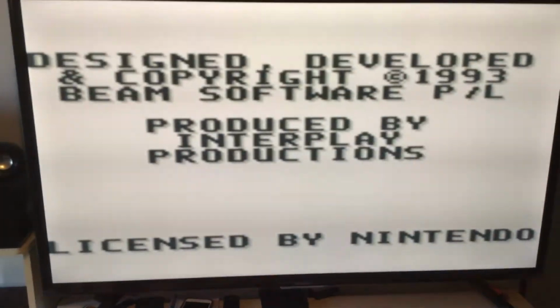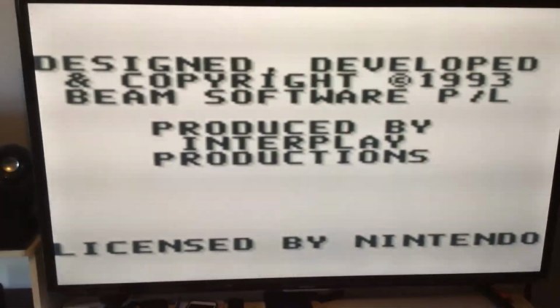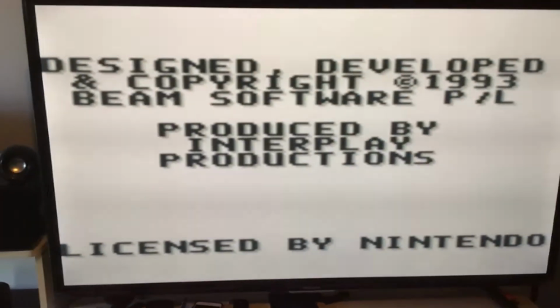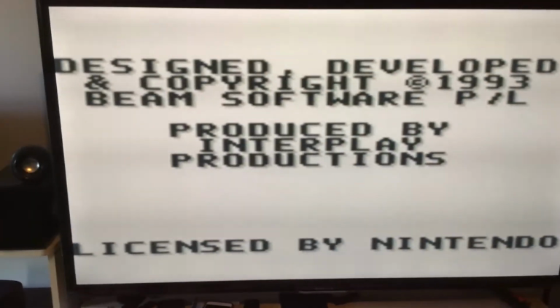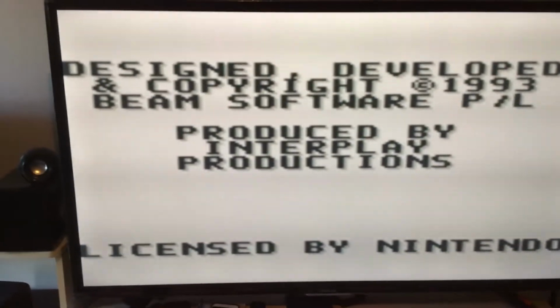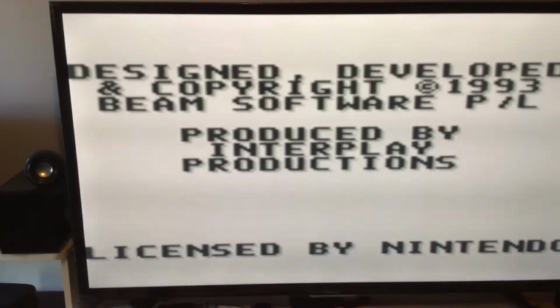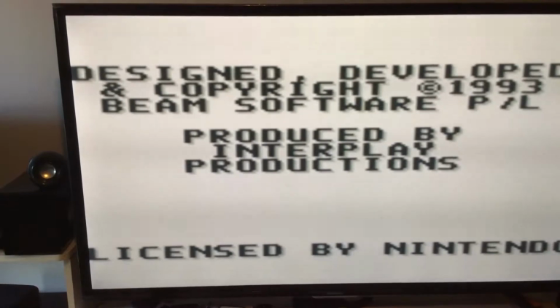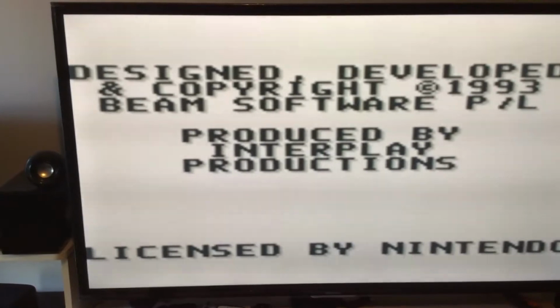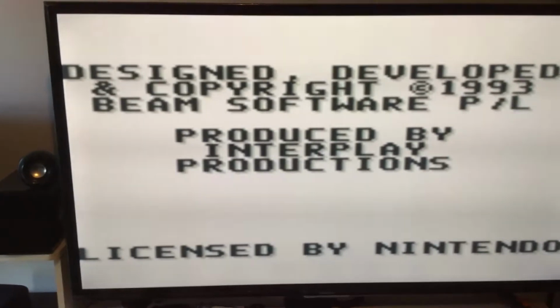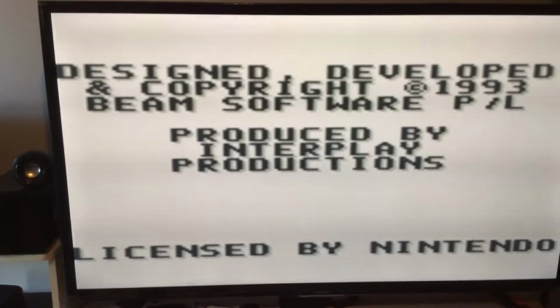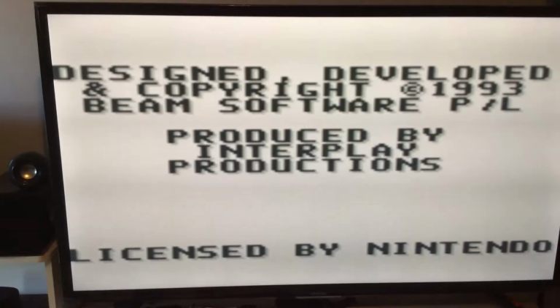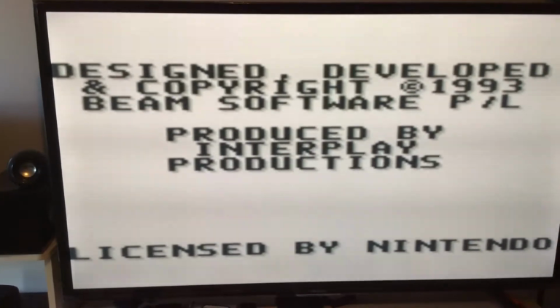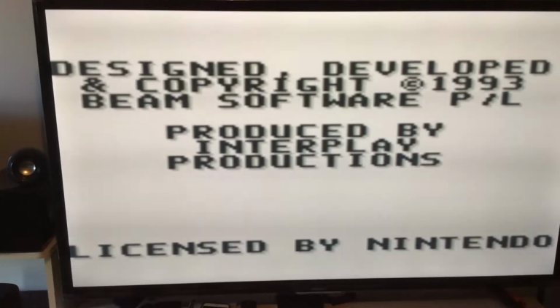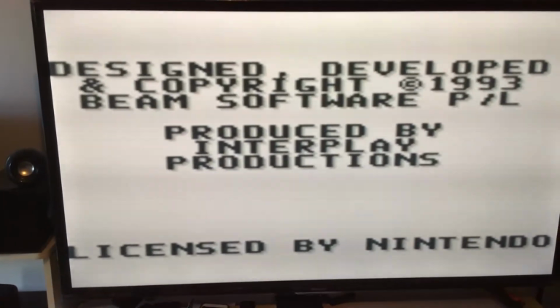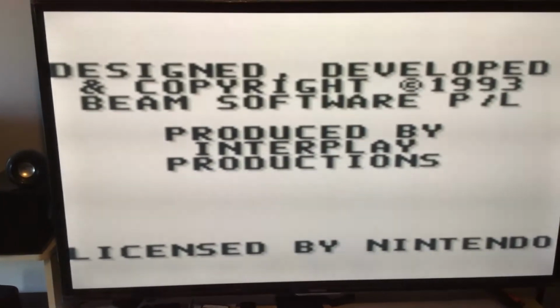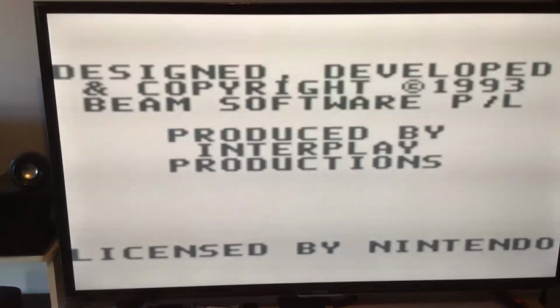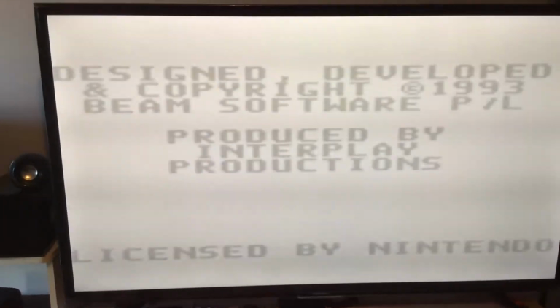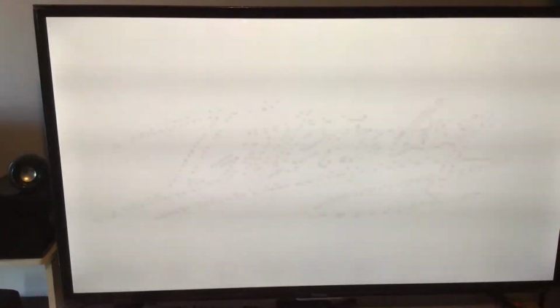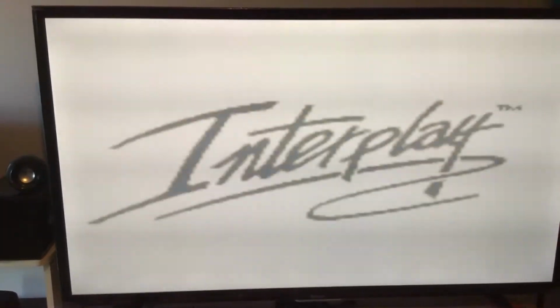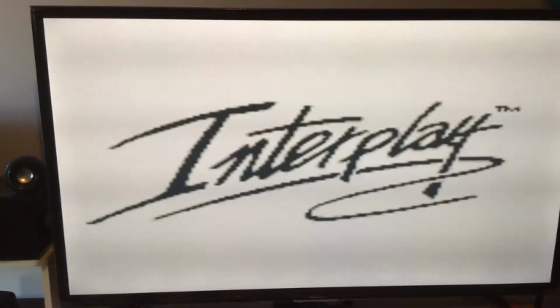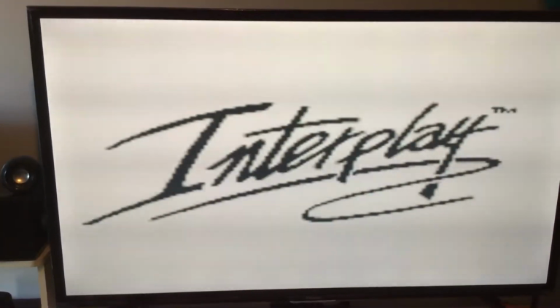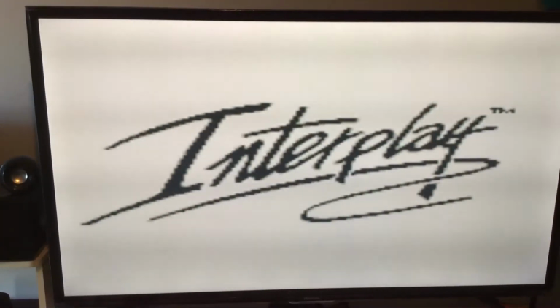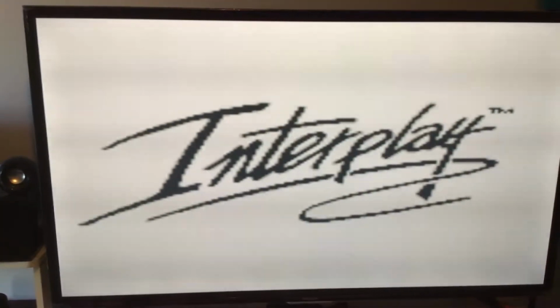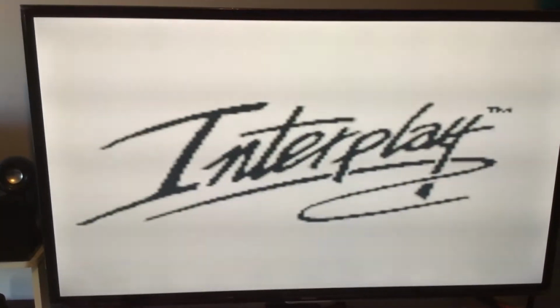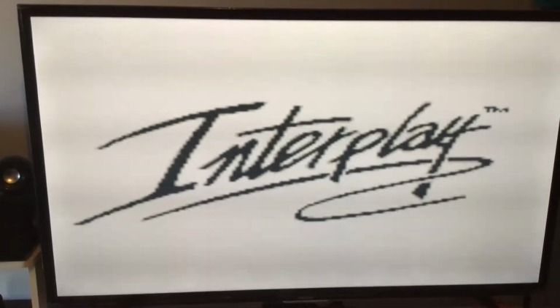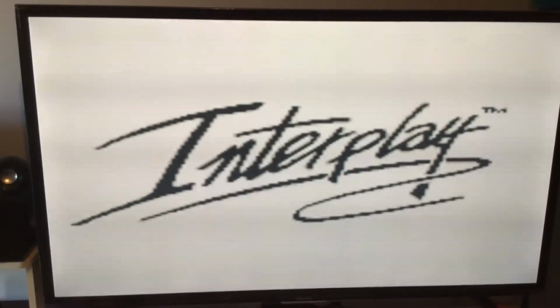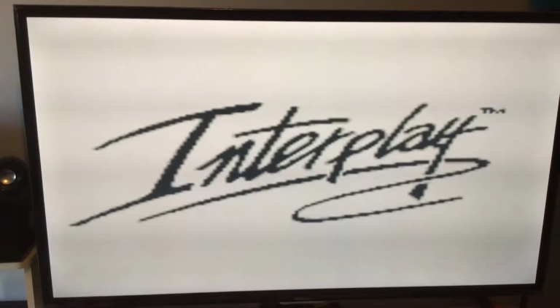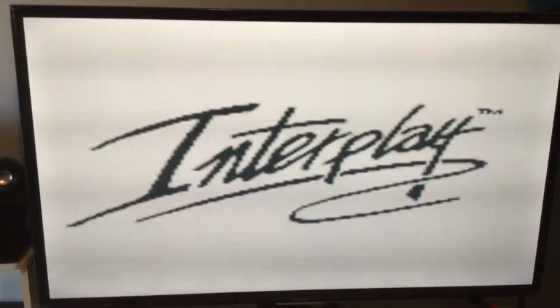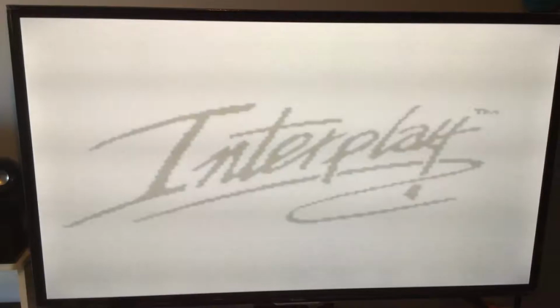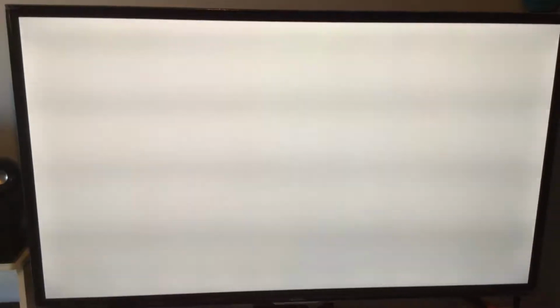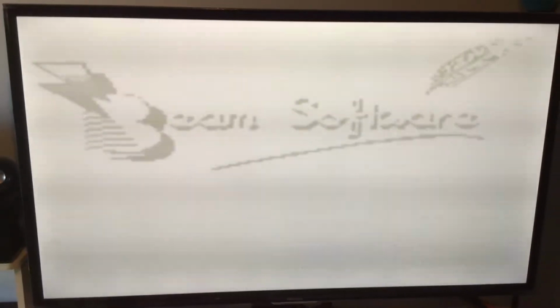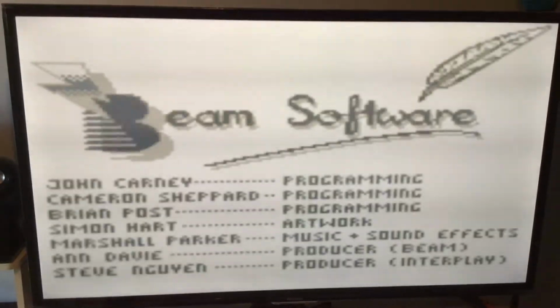The game should boot right on up. And it's pretty much like playing the Game Boy.